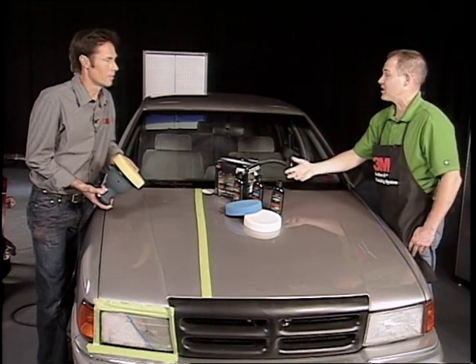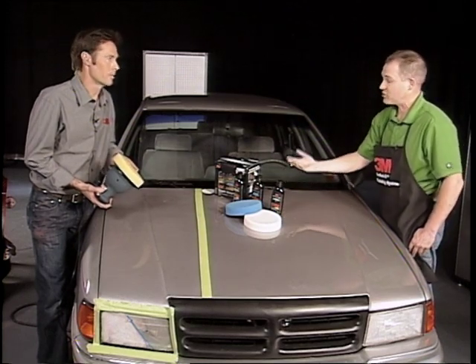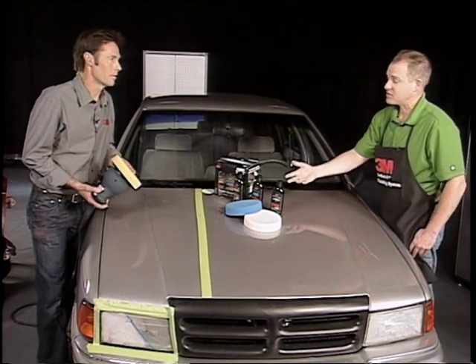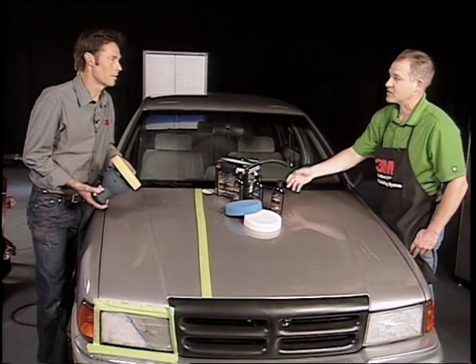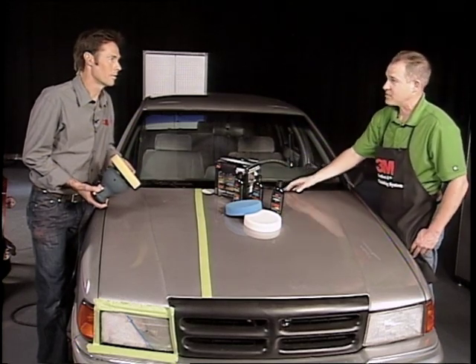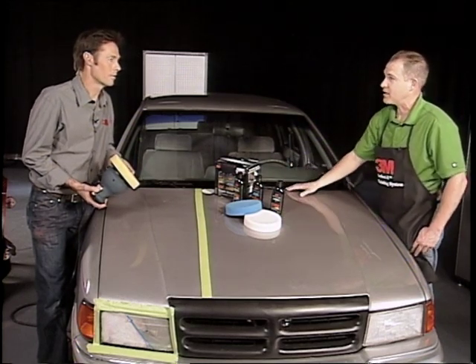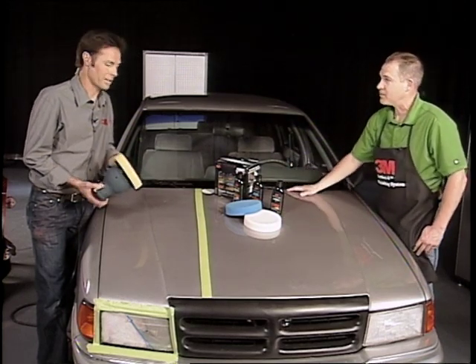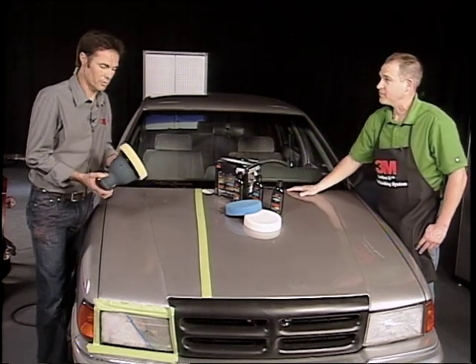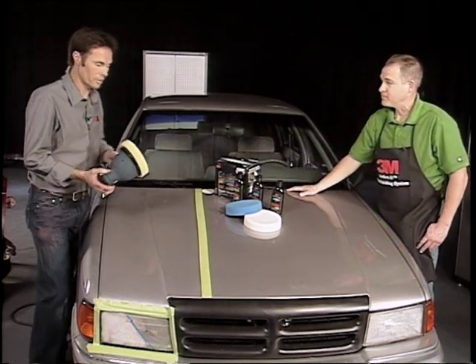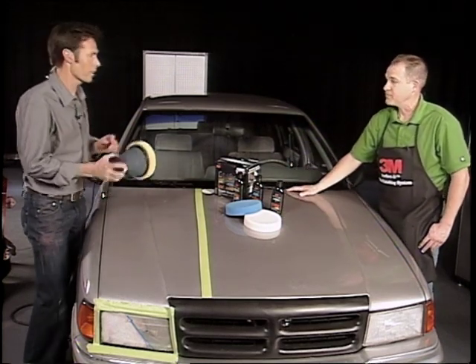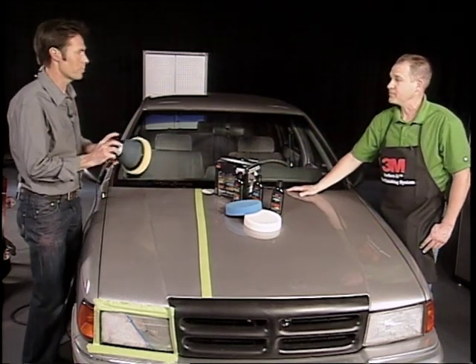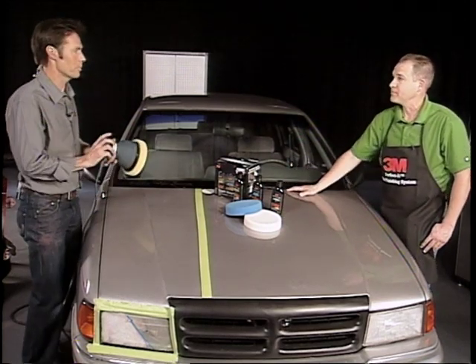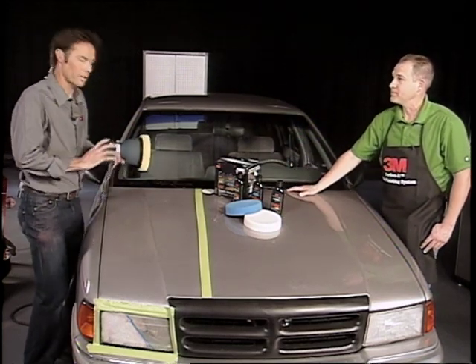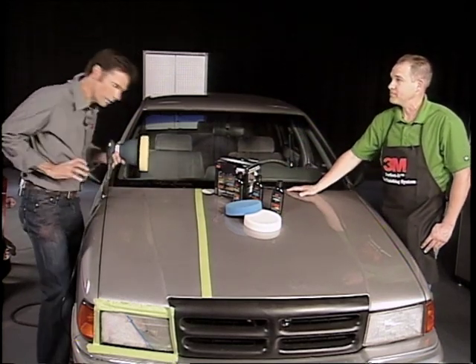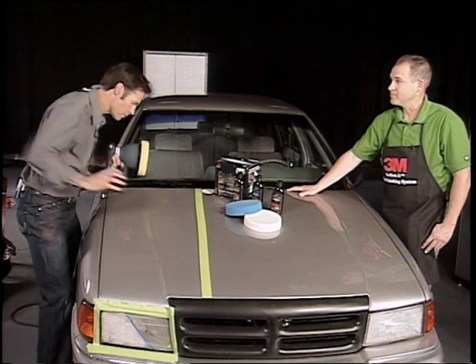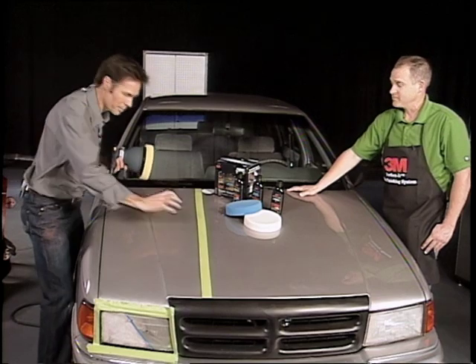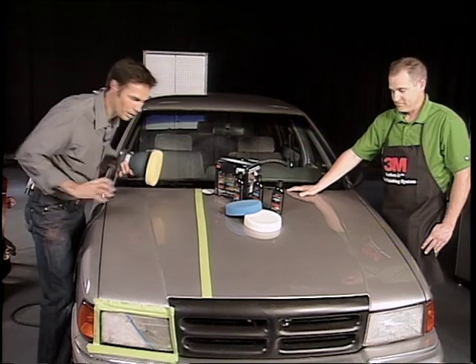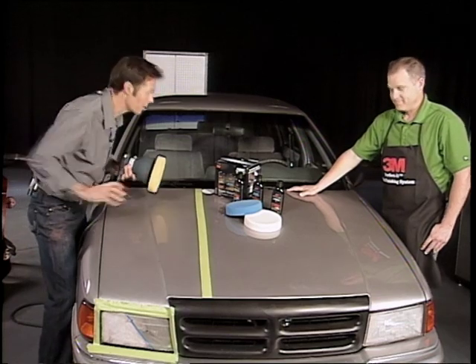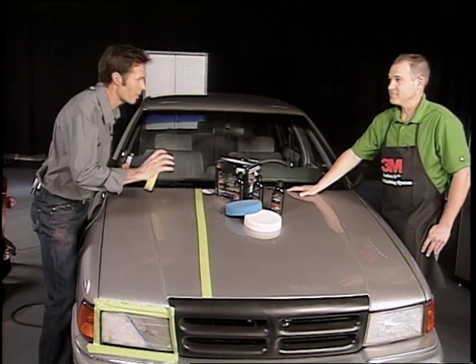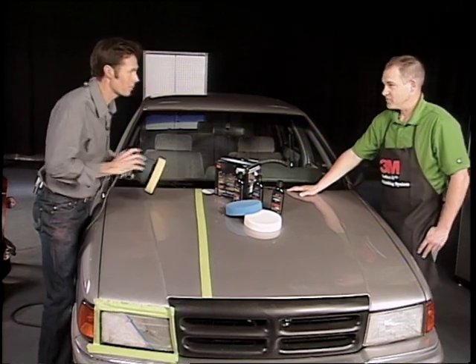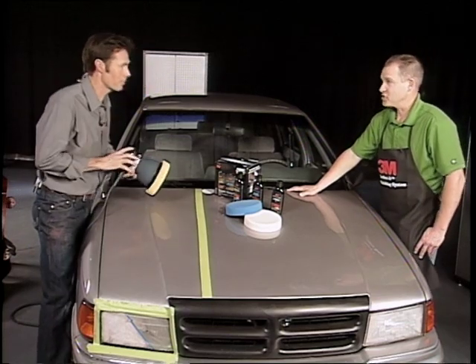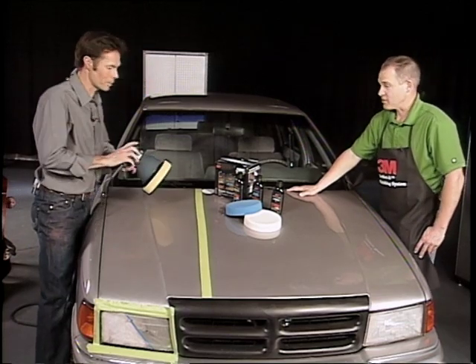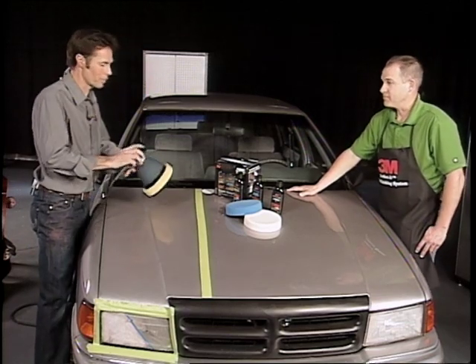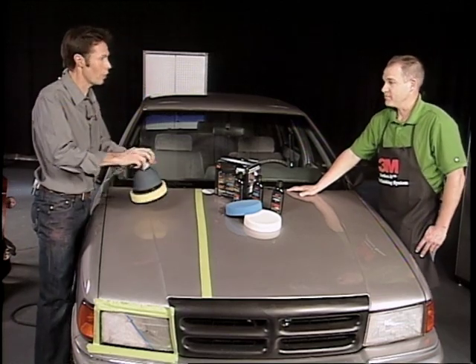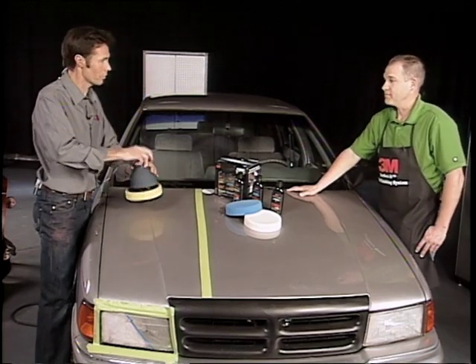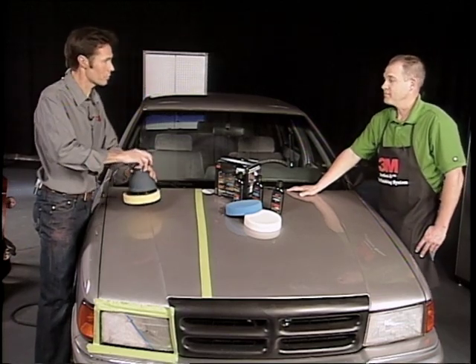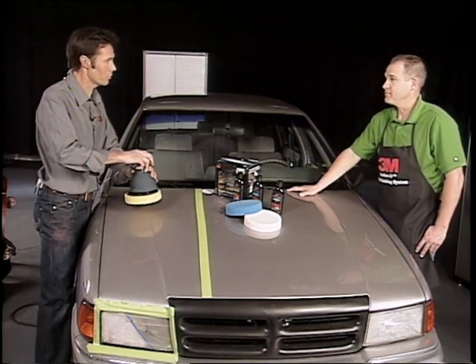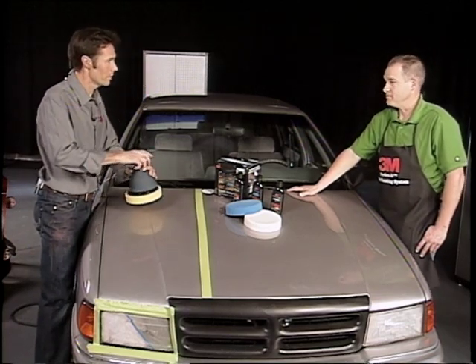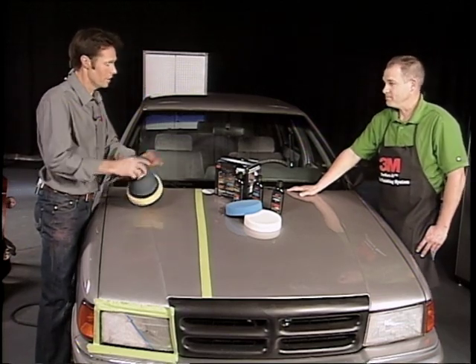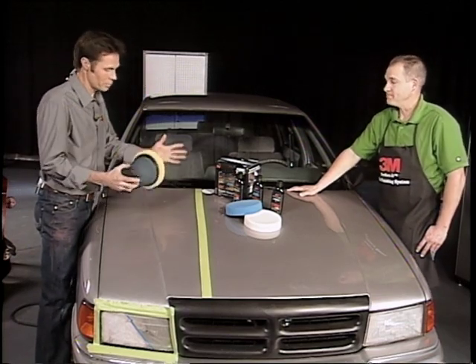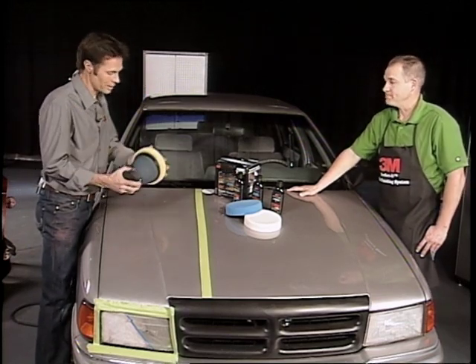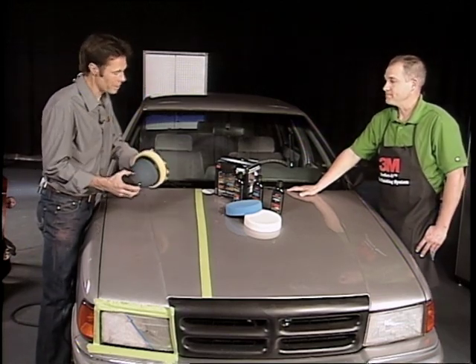You're utilizing a polisher — you're not doing it by hand — so it's going to go much faster and your results are going to be better. A lot of people think they're just going to be rubbing and rubbing and rubbing, but it's really about holding the tool.